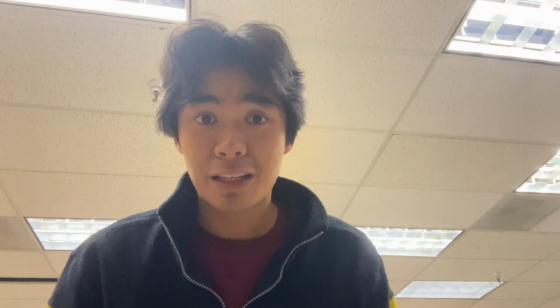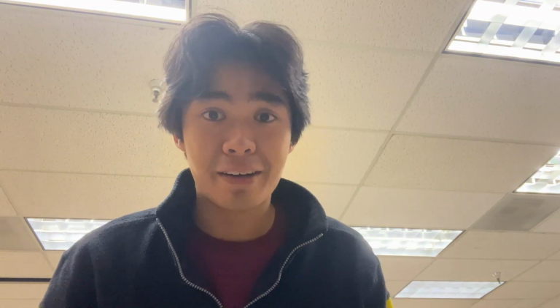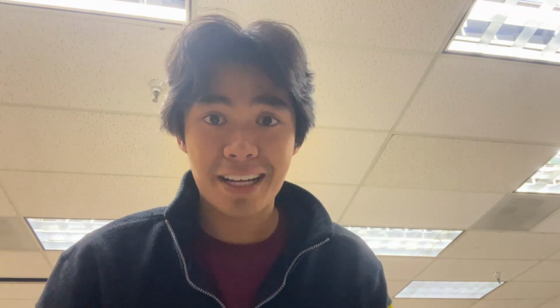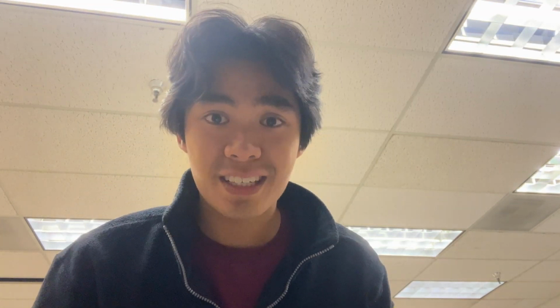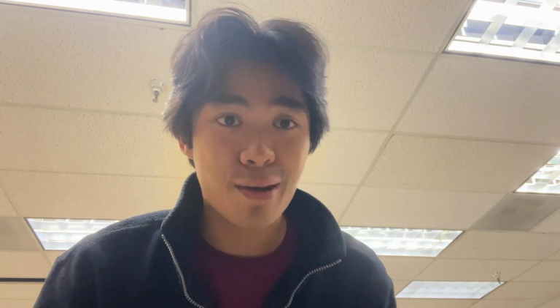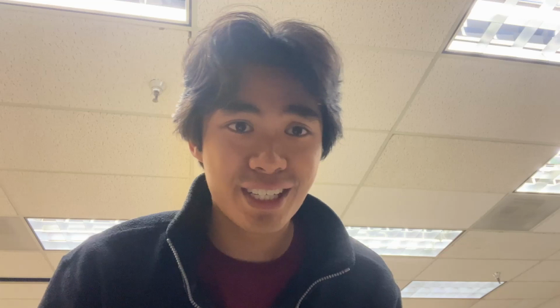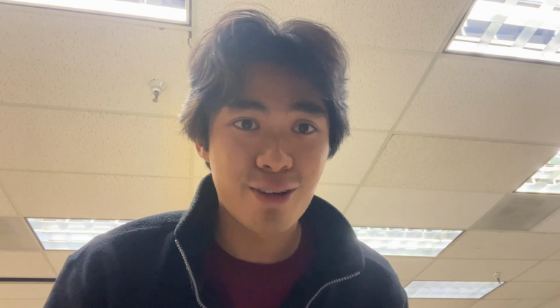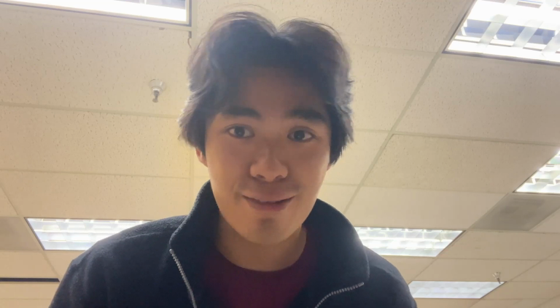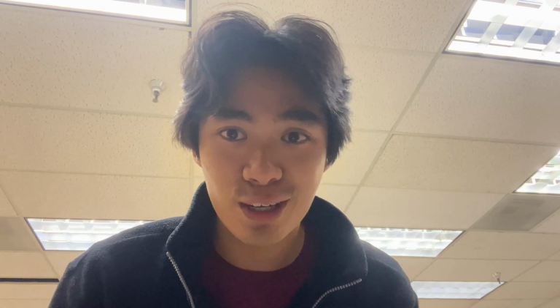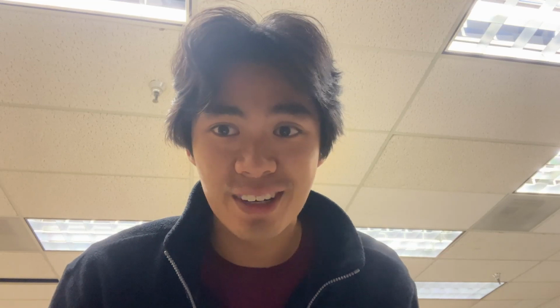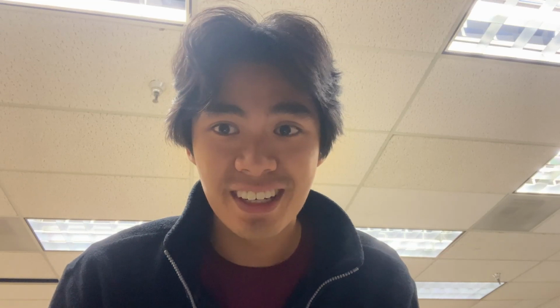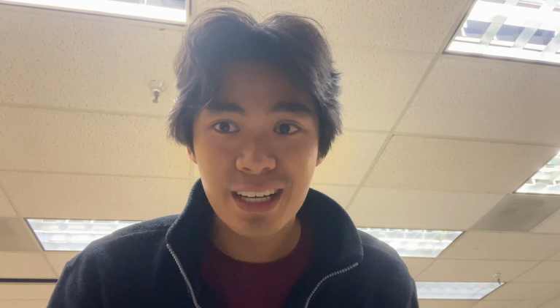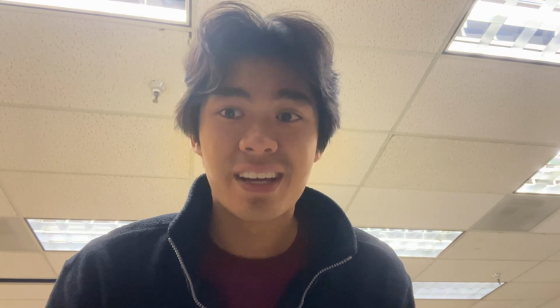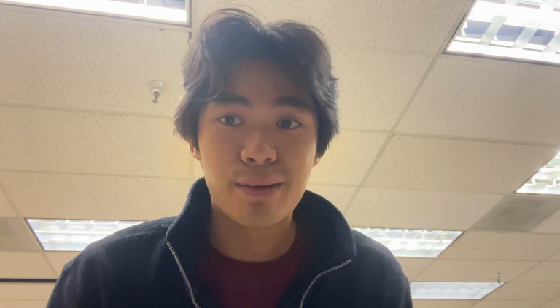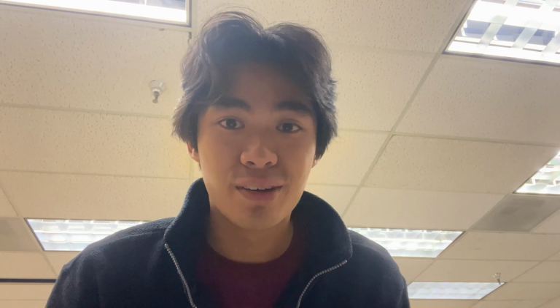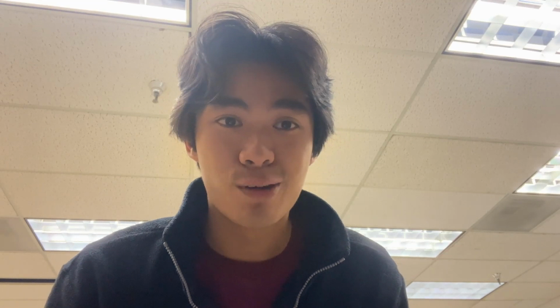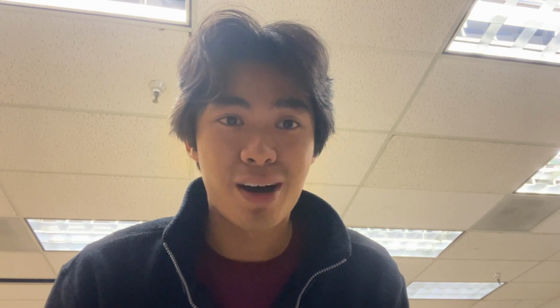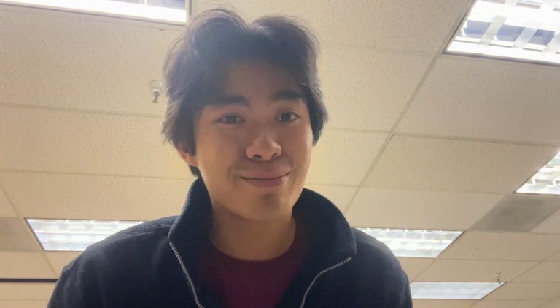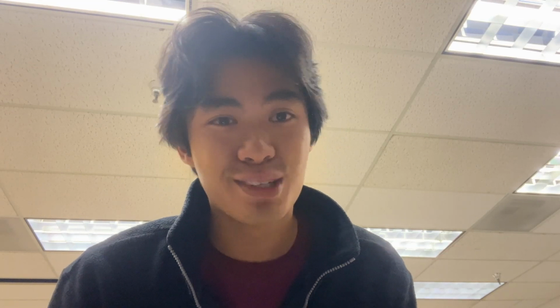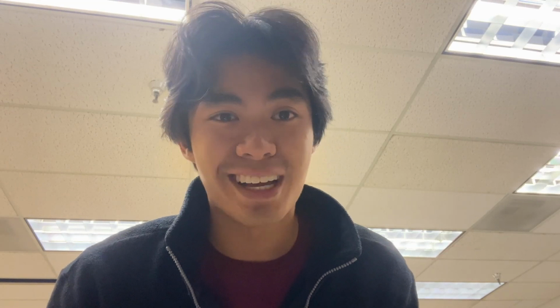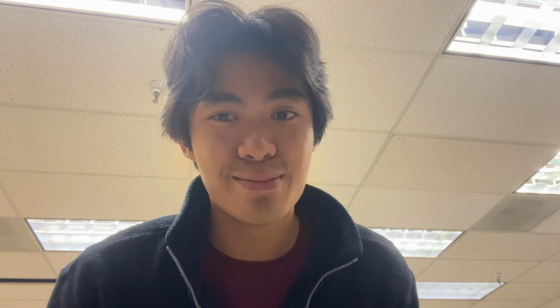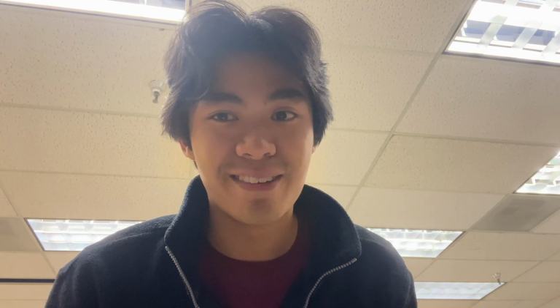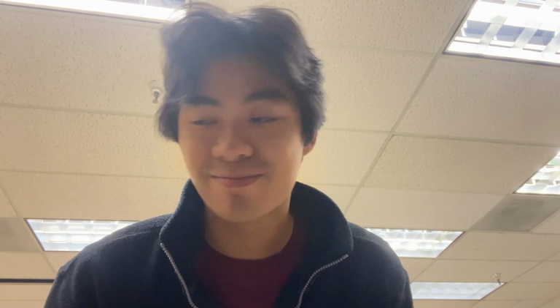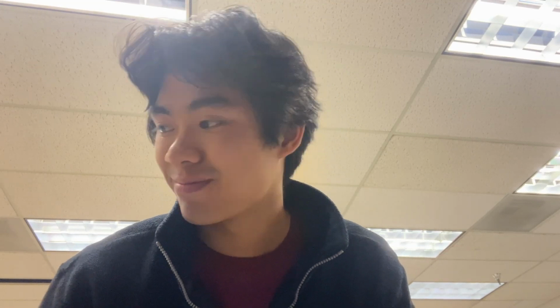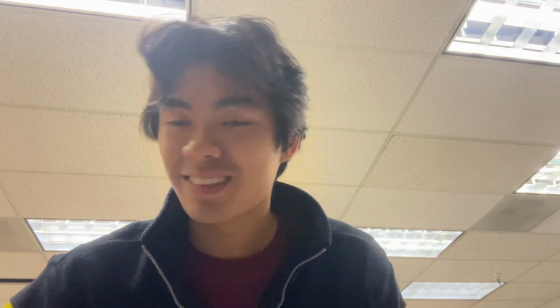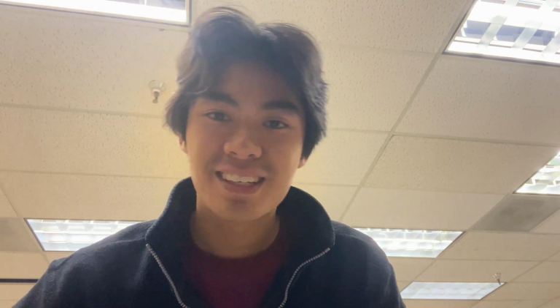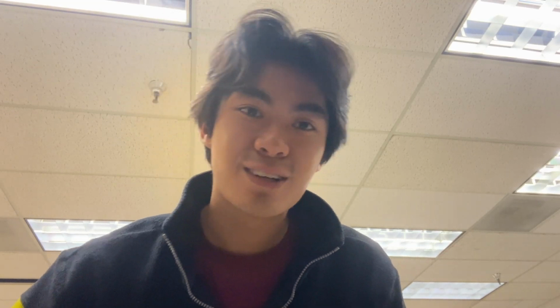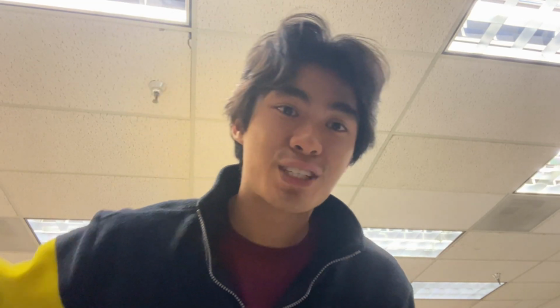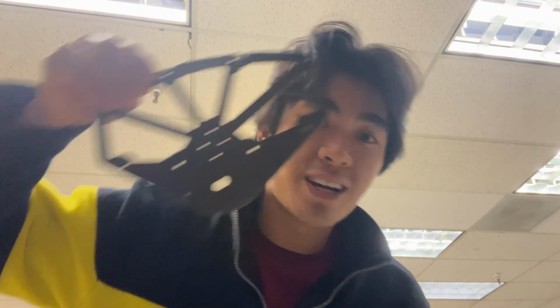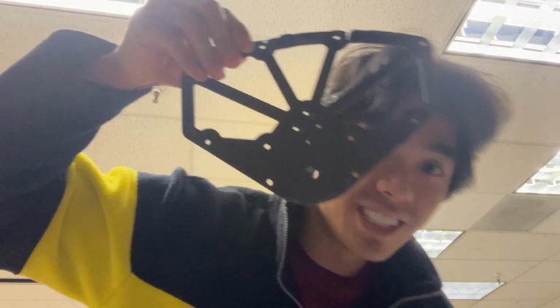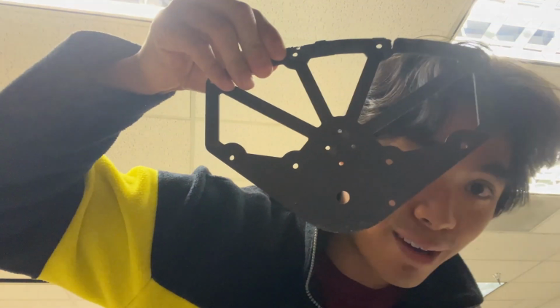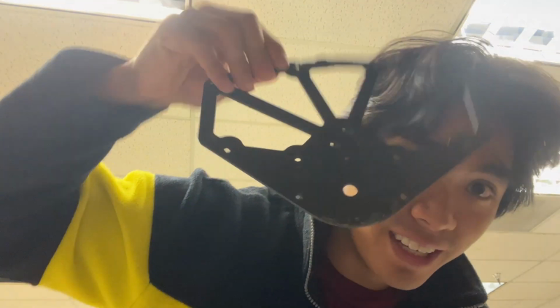With our next competition right around the corner, we ended up building the robot pretty last minute. Watch the rest to see how we did.